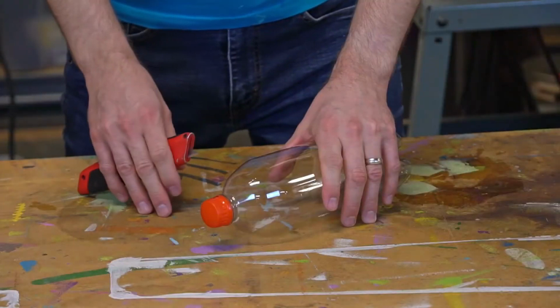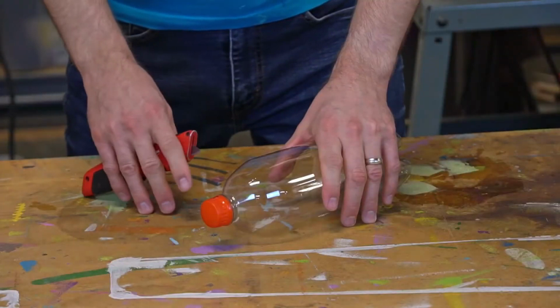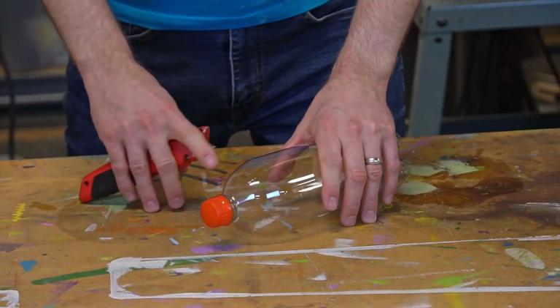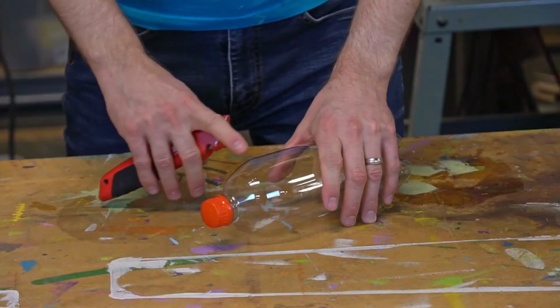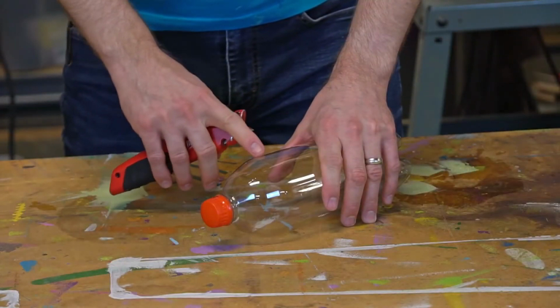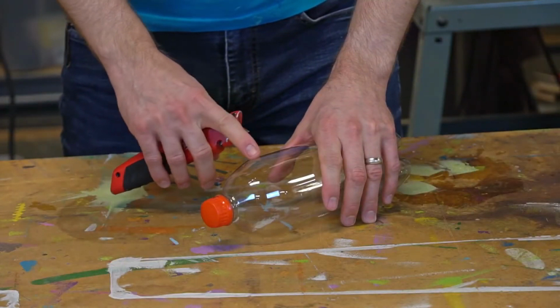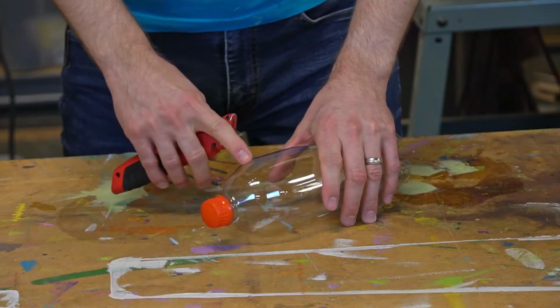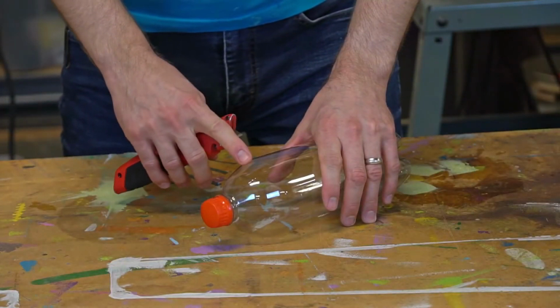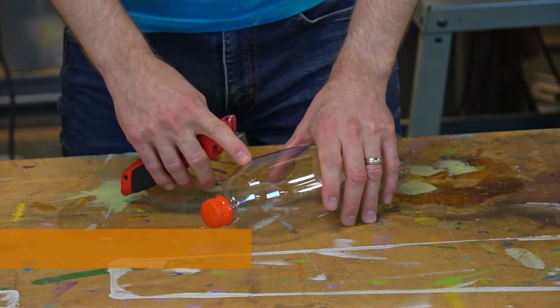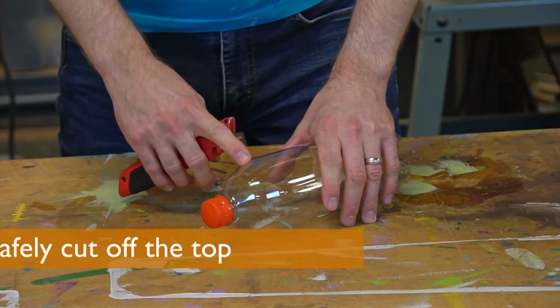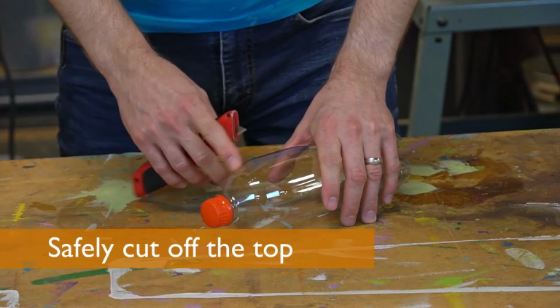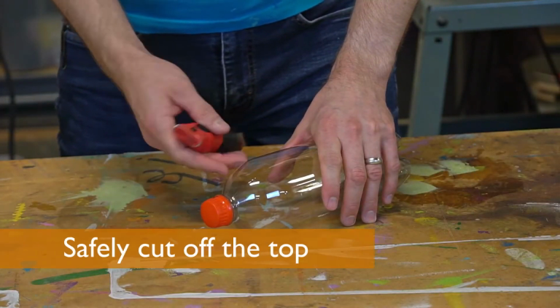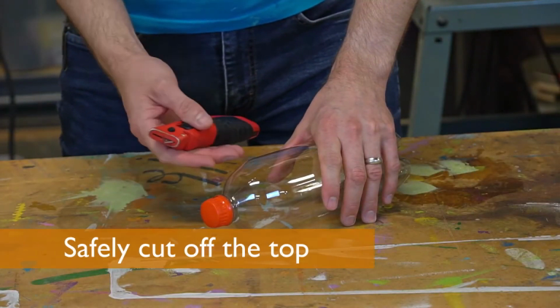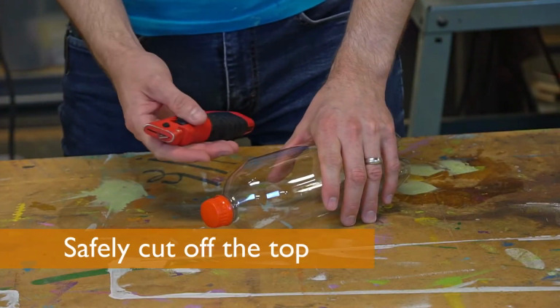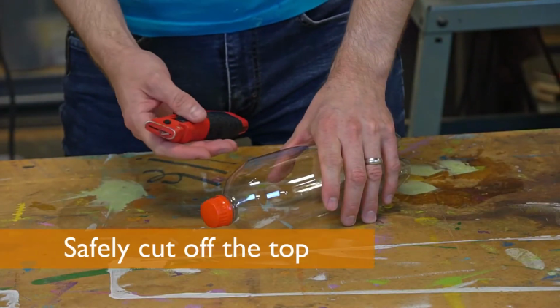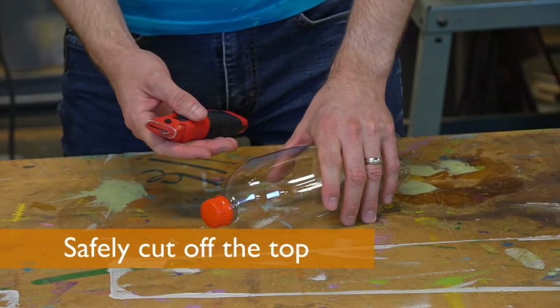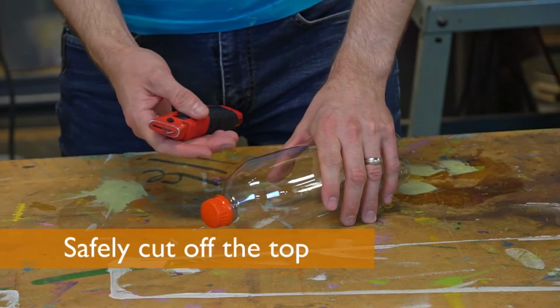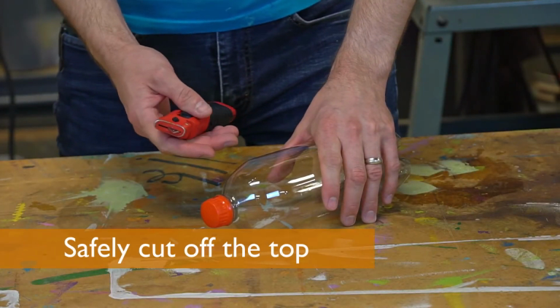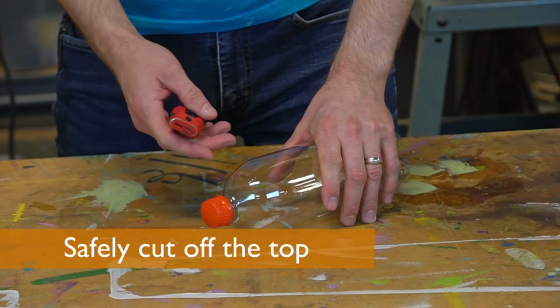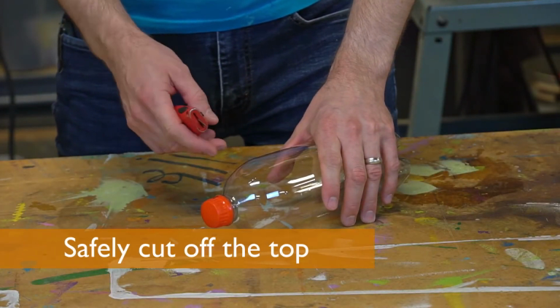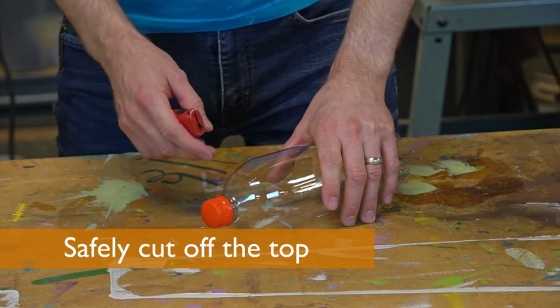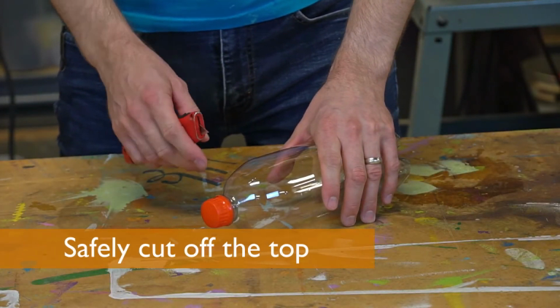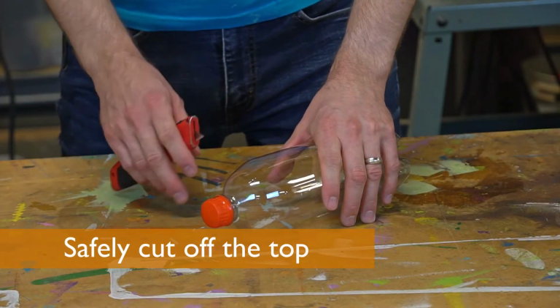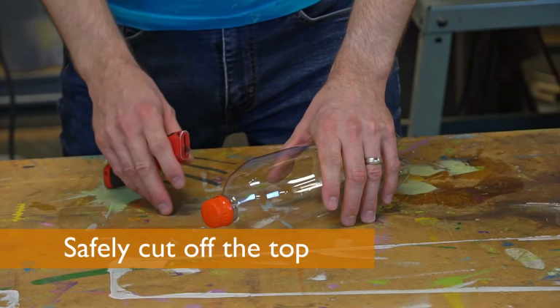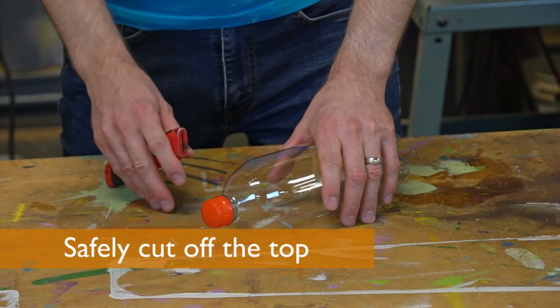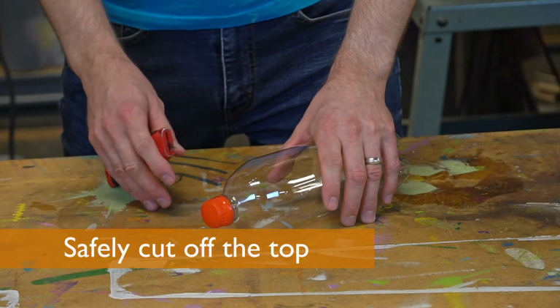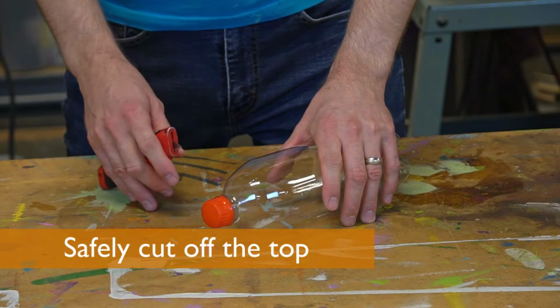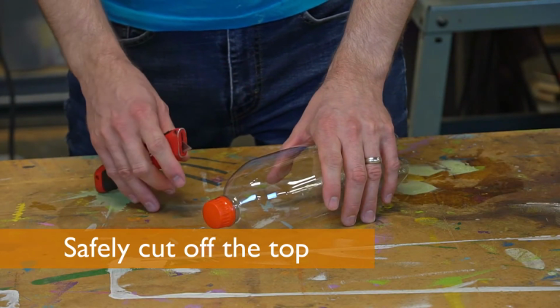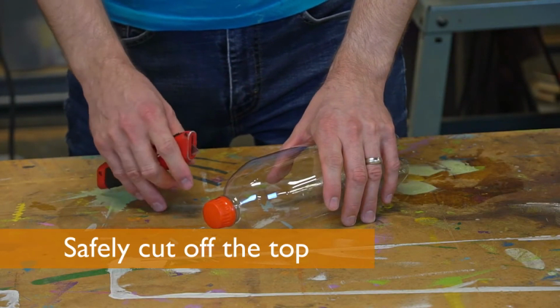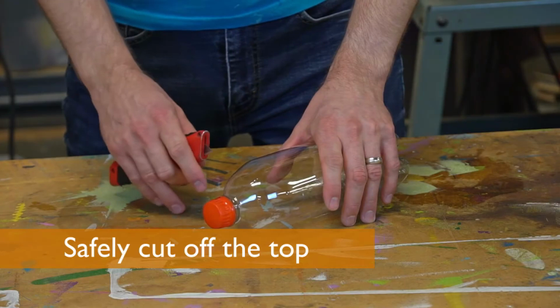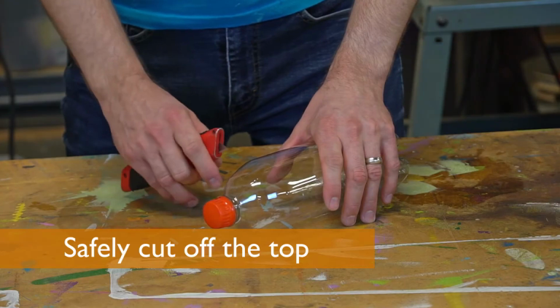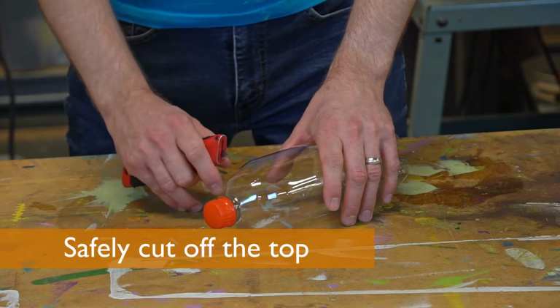We're going to cut the top off our bottle. I'm going to use a box cutter, but you can talk to an adult about what's safest for you.